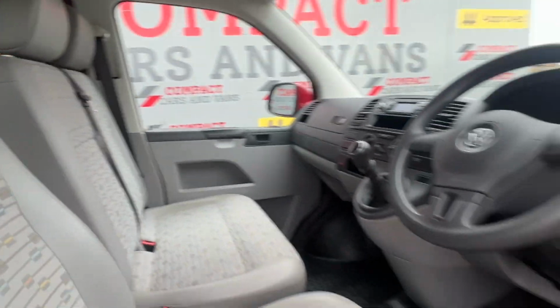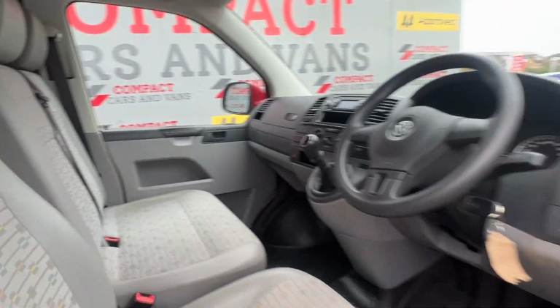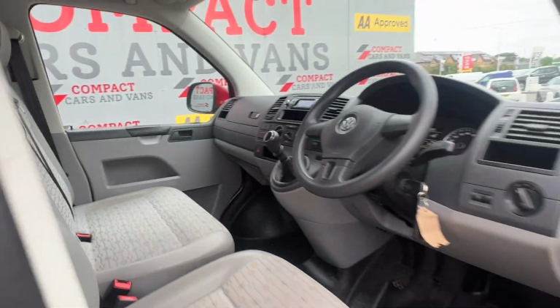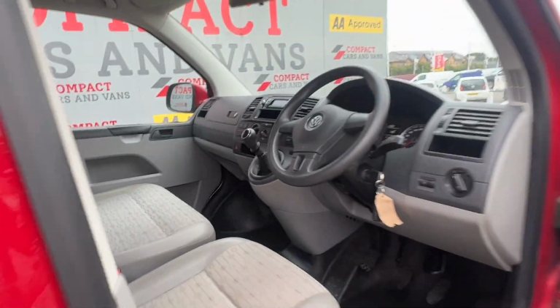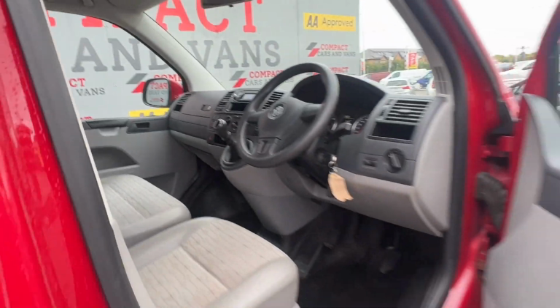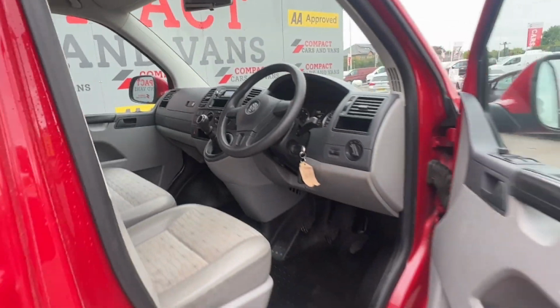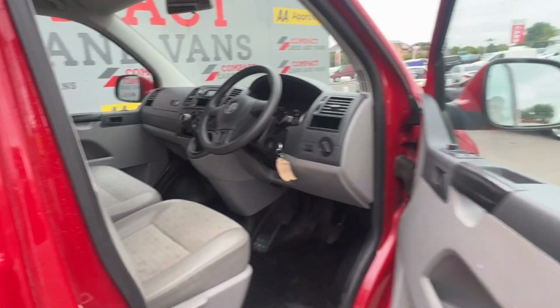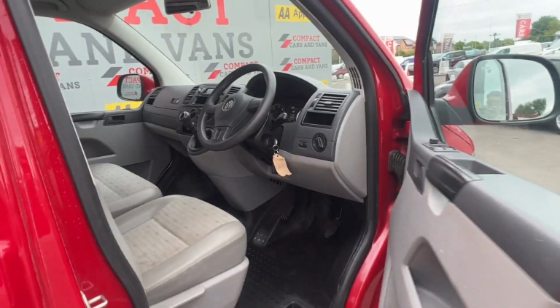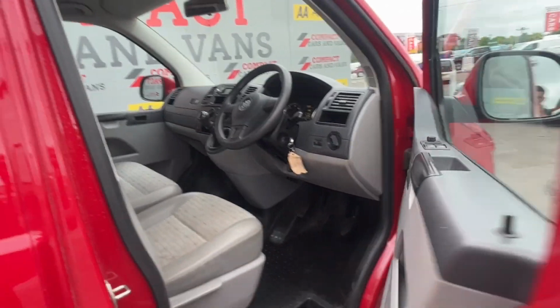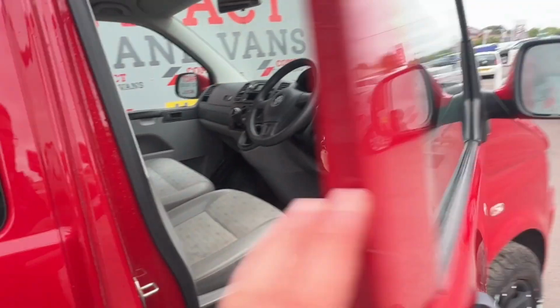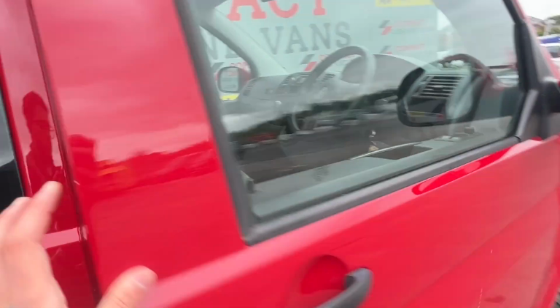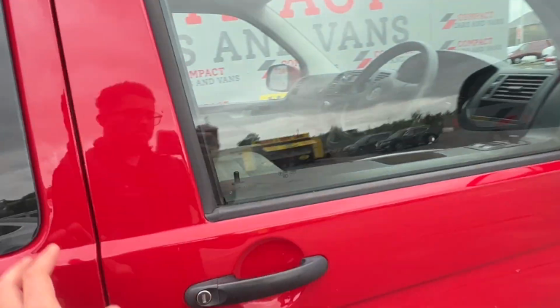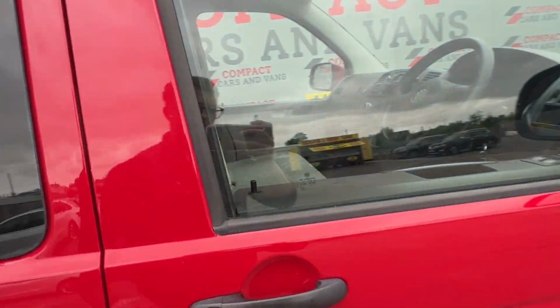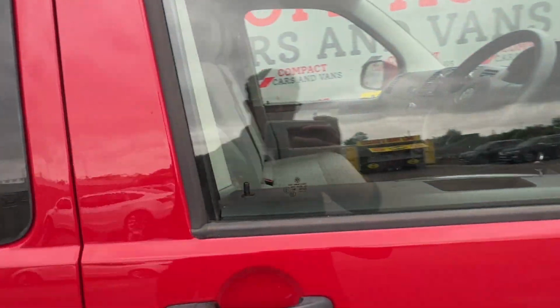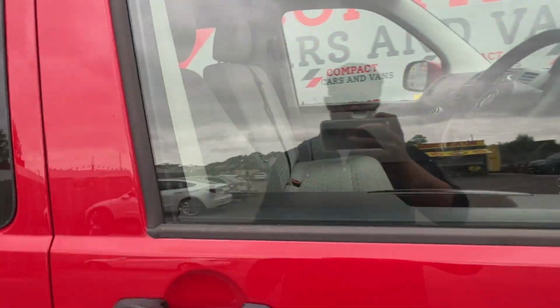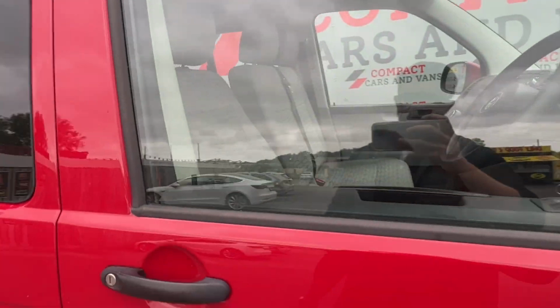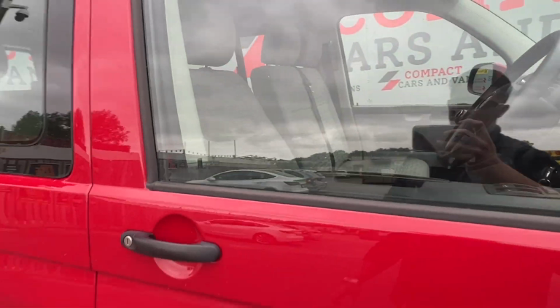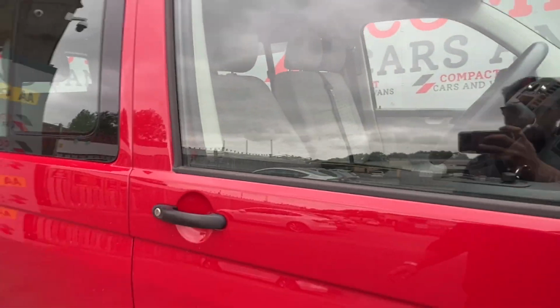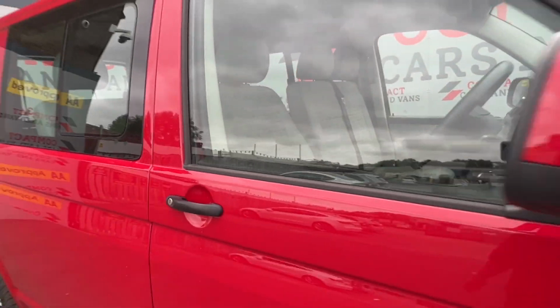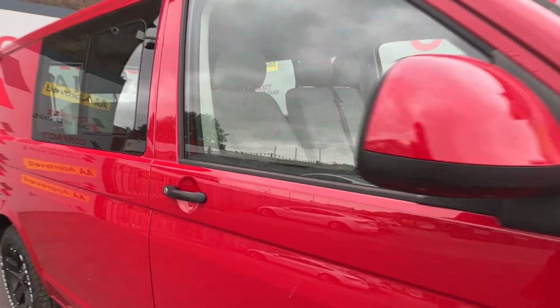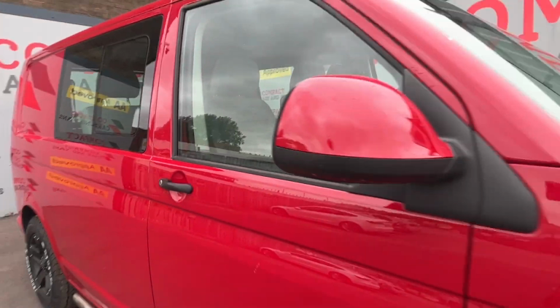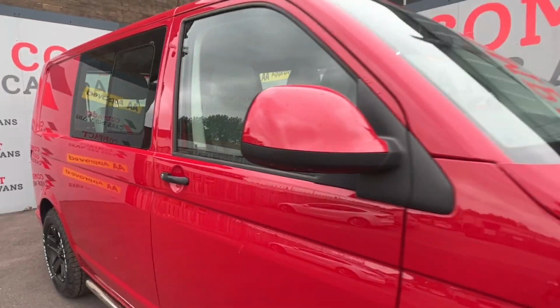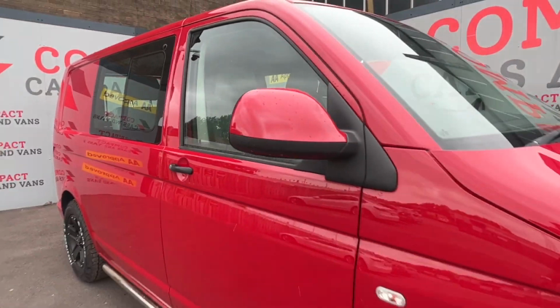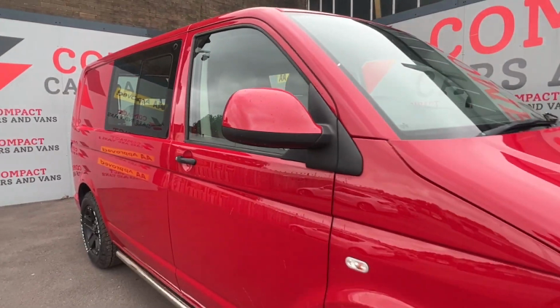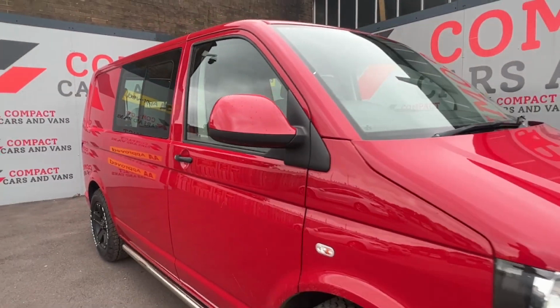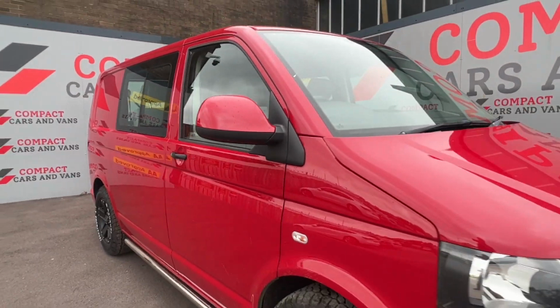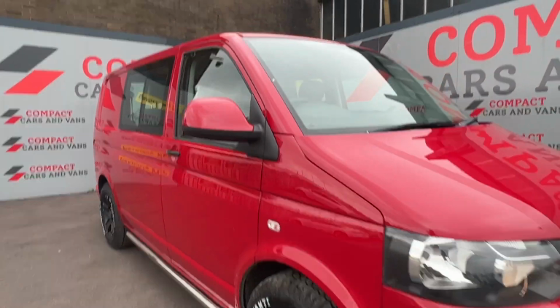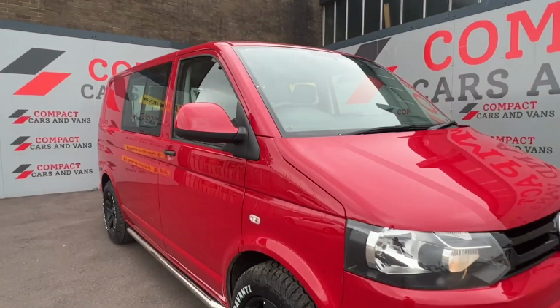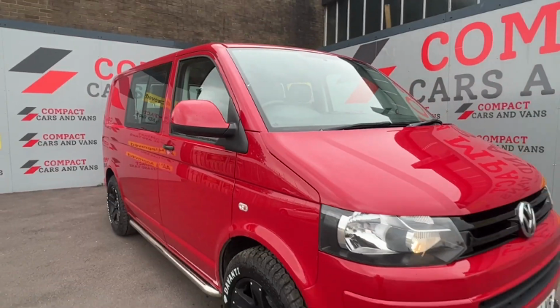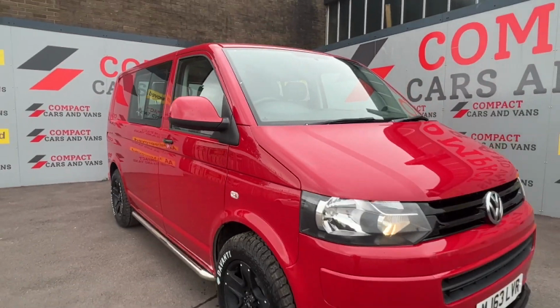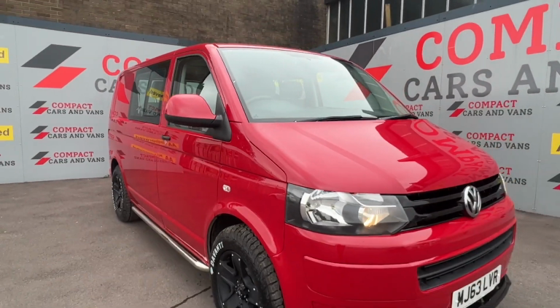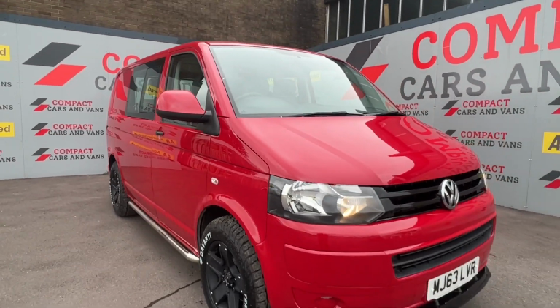Come on down to Compact Cars and Vans today to see for yourself, or call us on 01656 767 606.